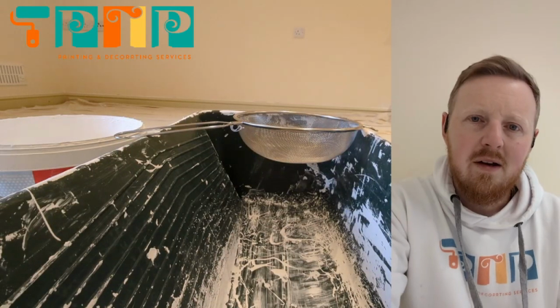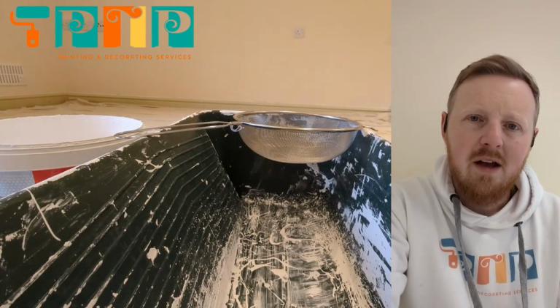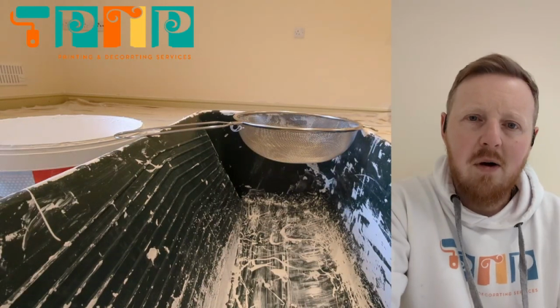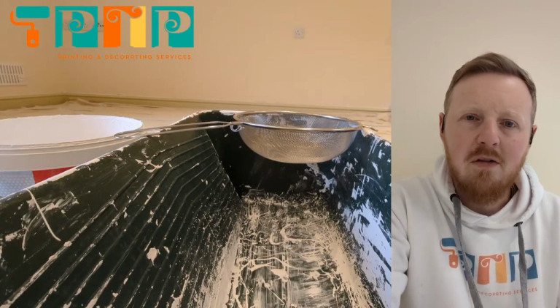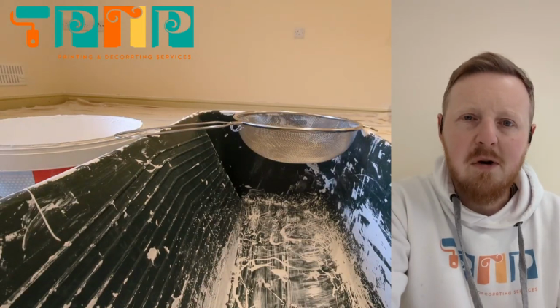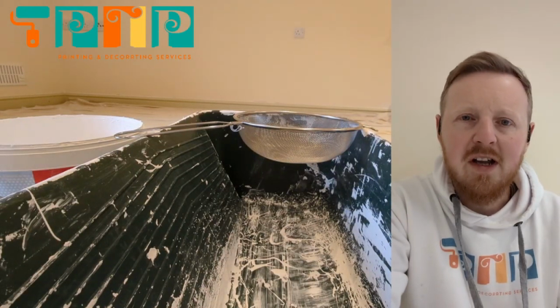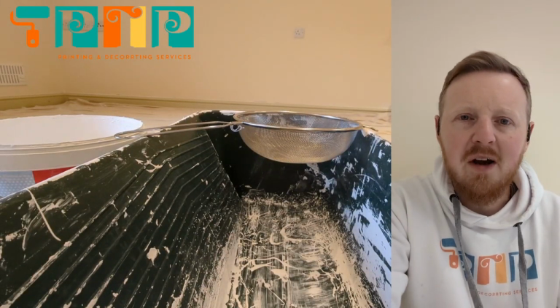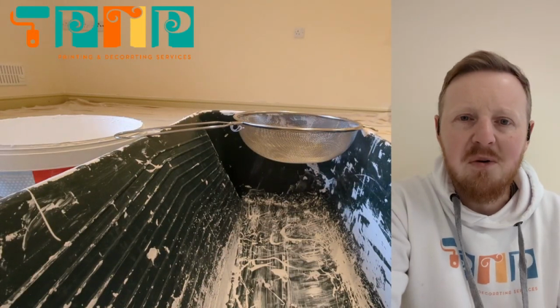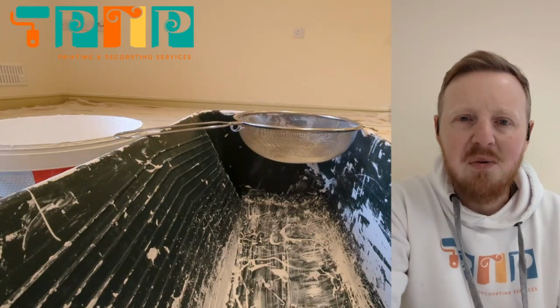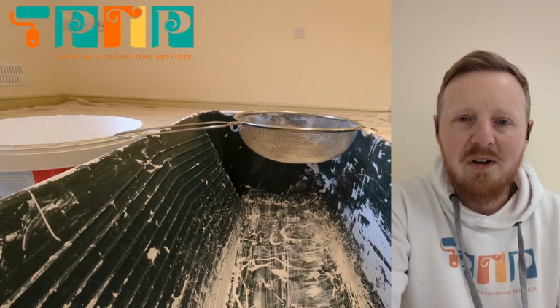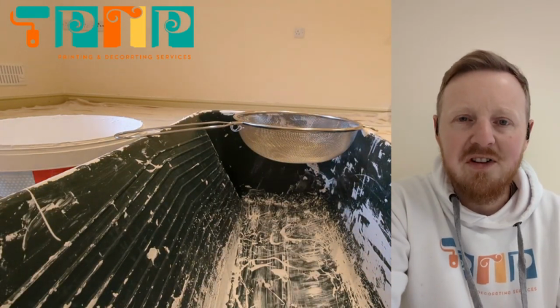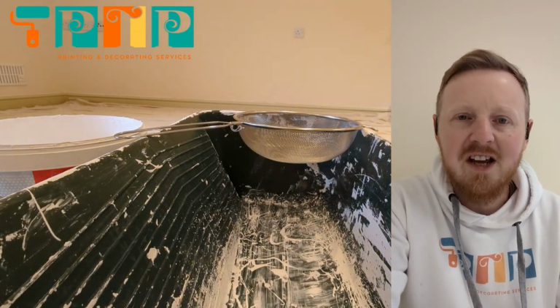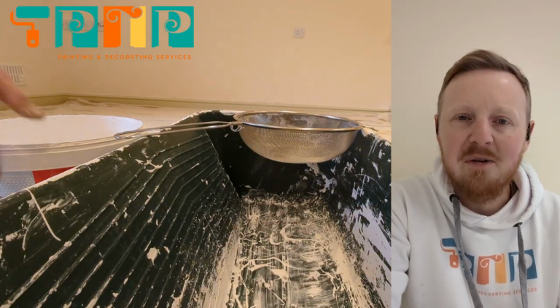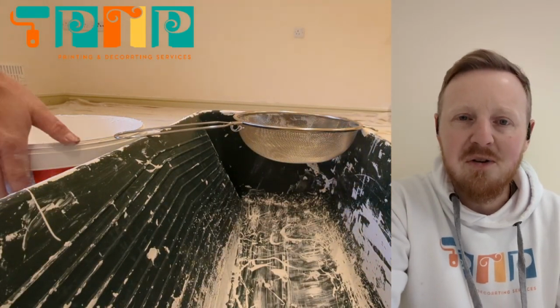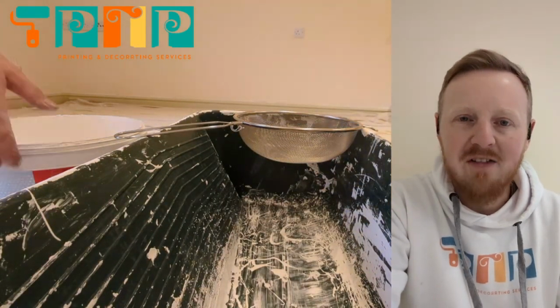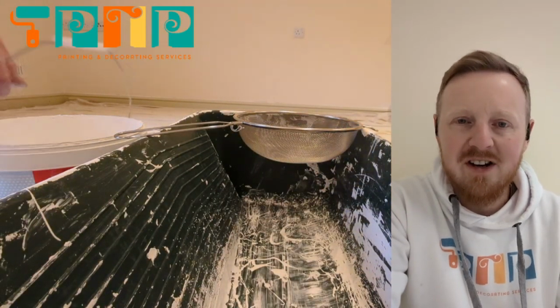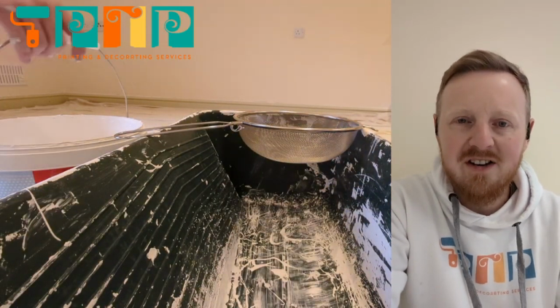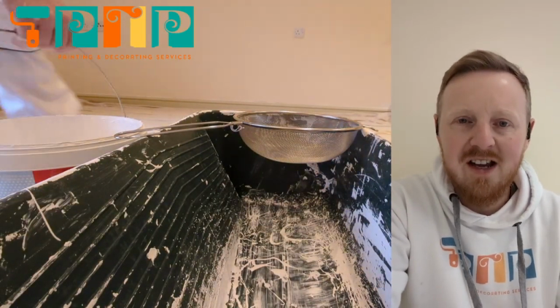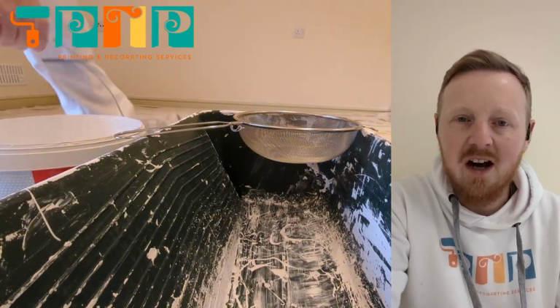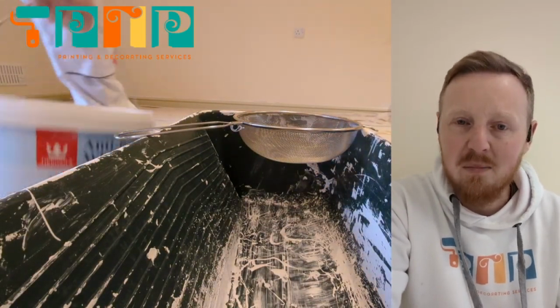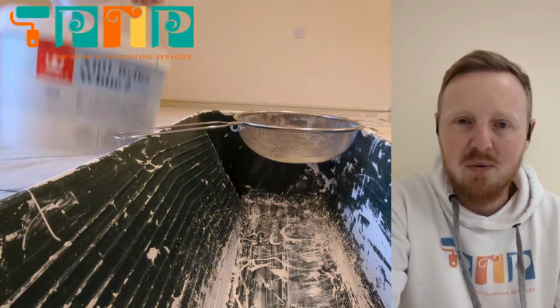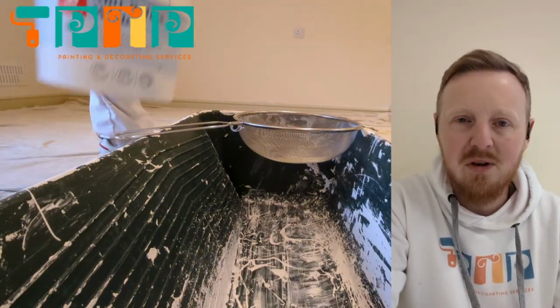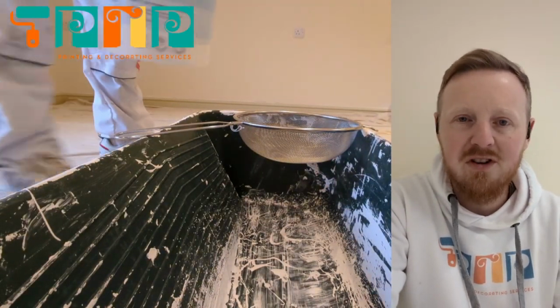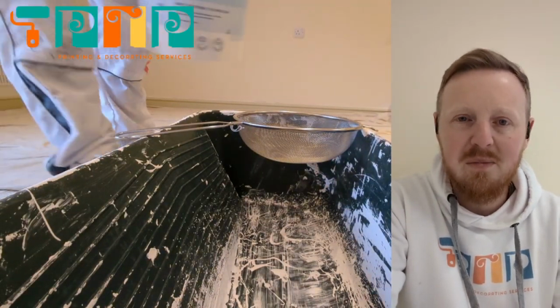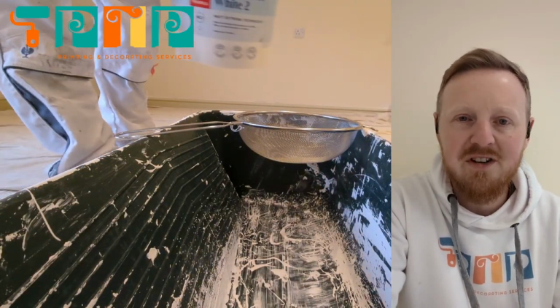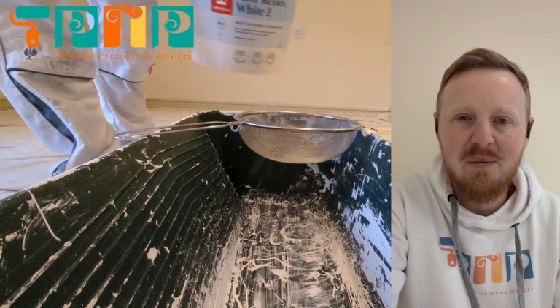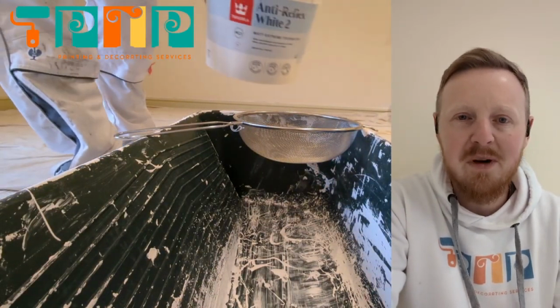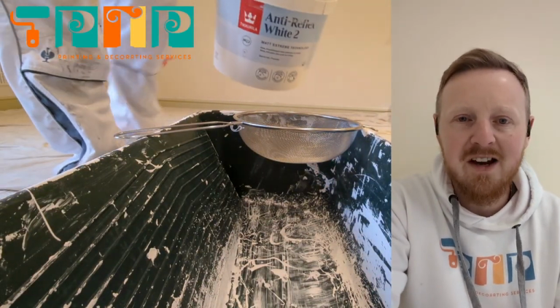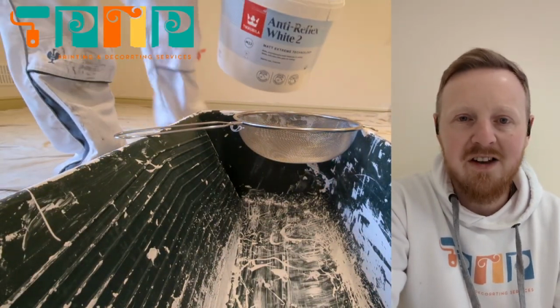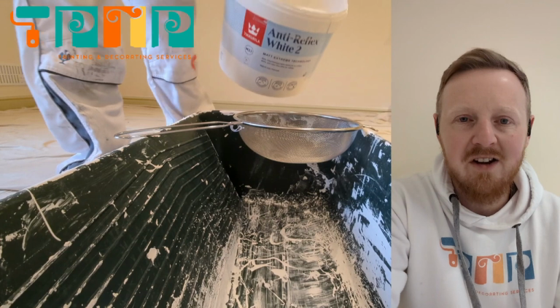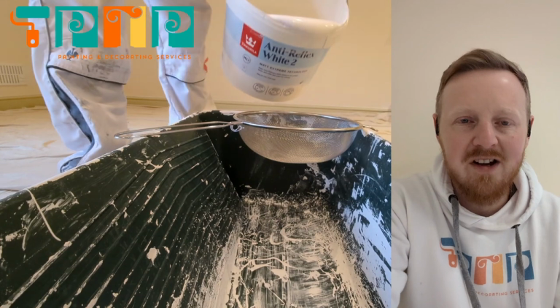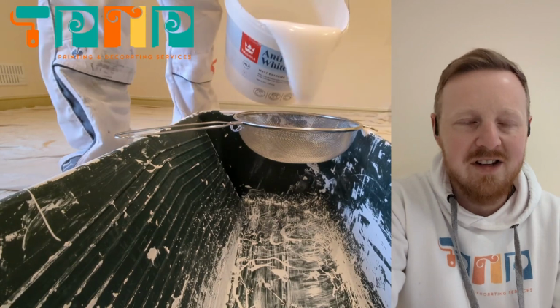Hello everybody, hope you're all well today, hope you're all having a good day. I'm Paul Wiltshire of PTP Painting and Decorating.